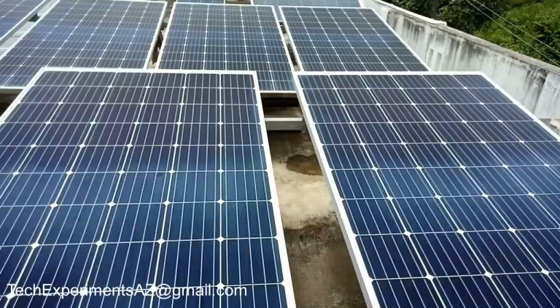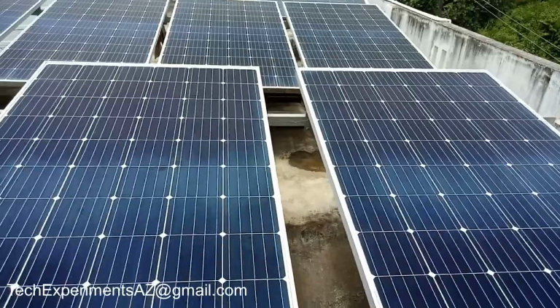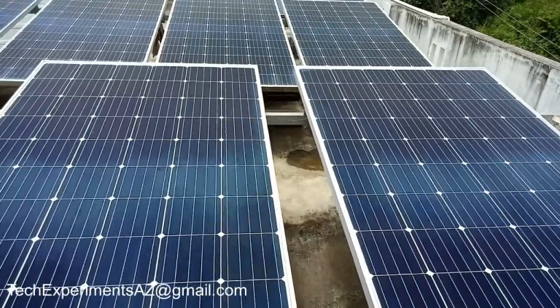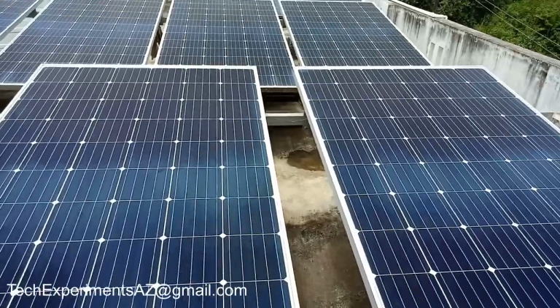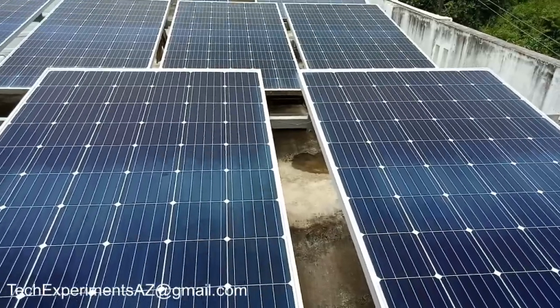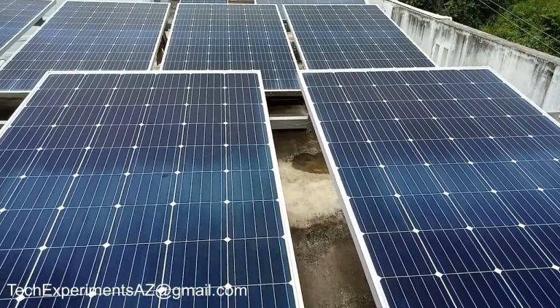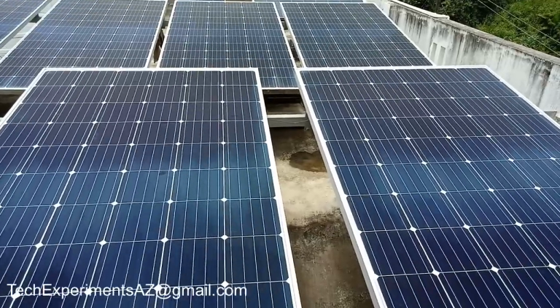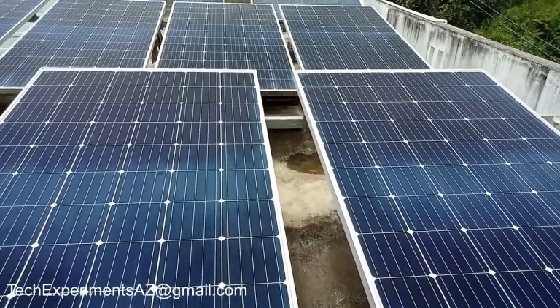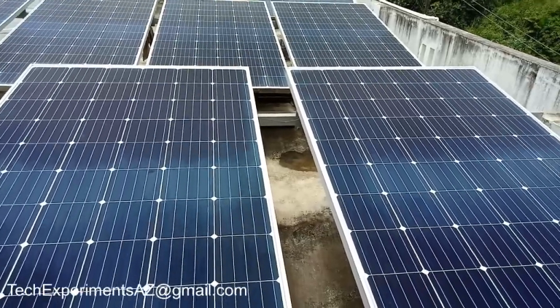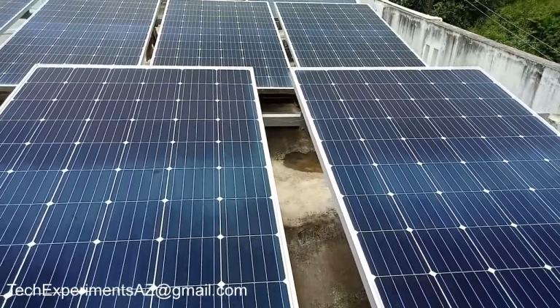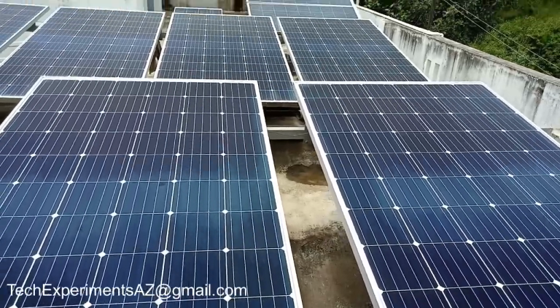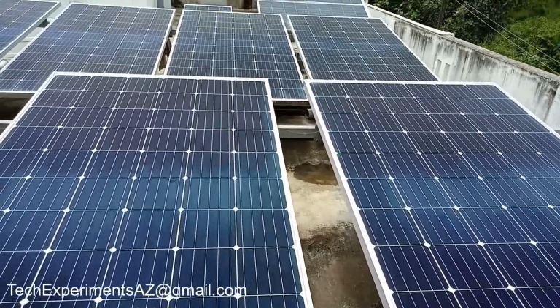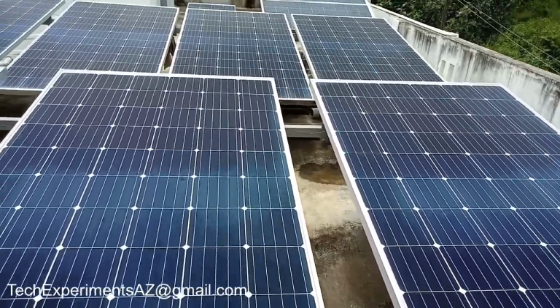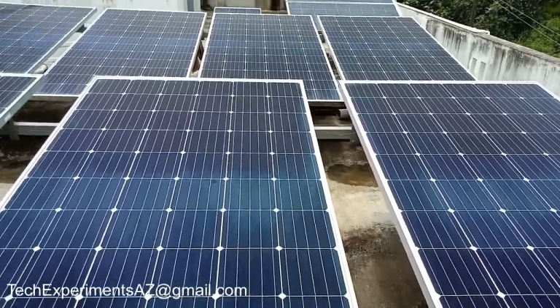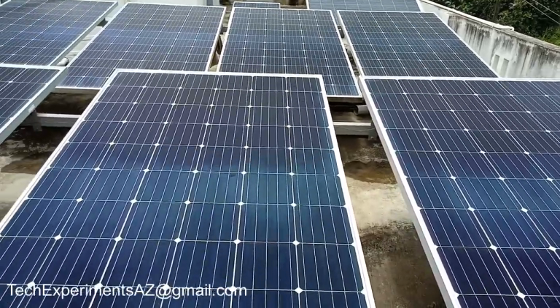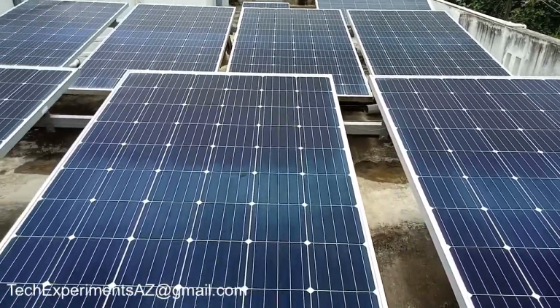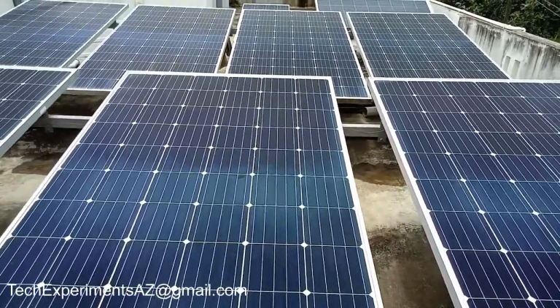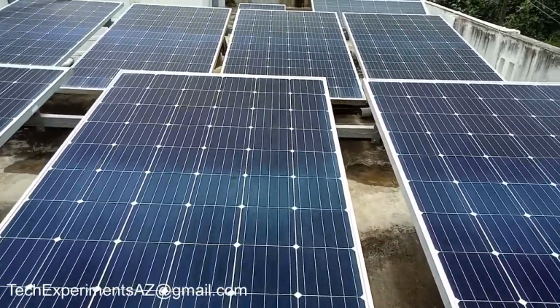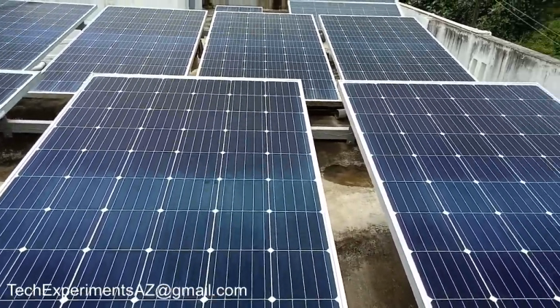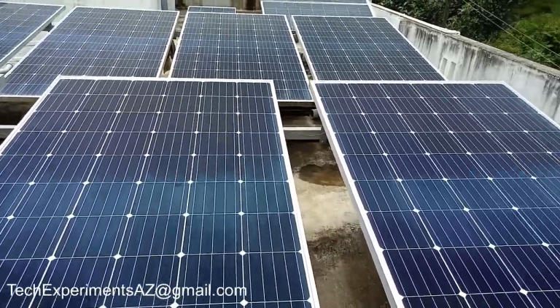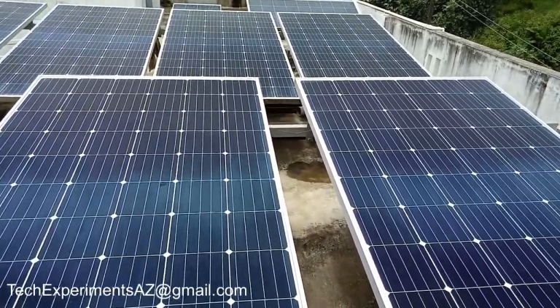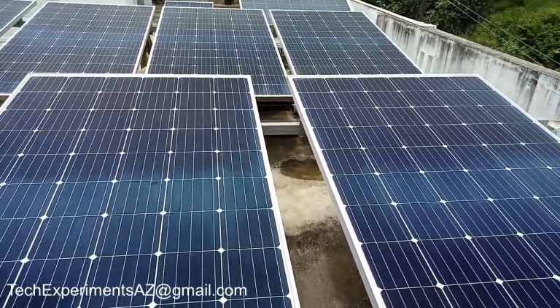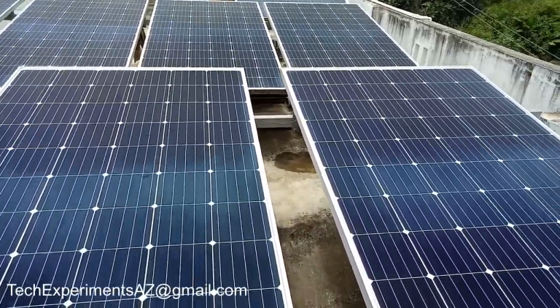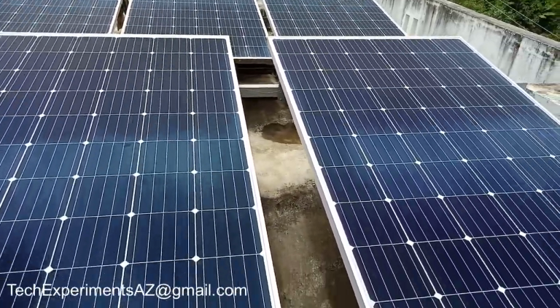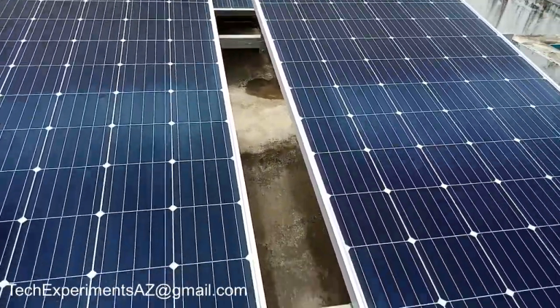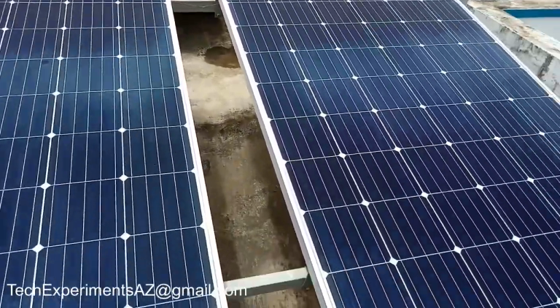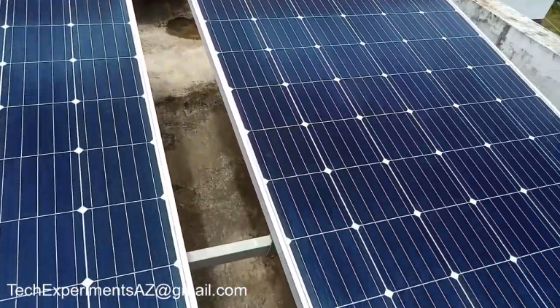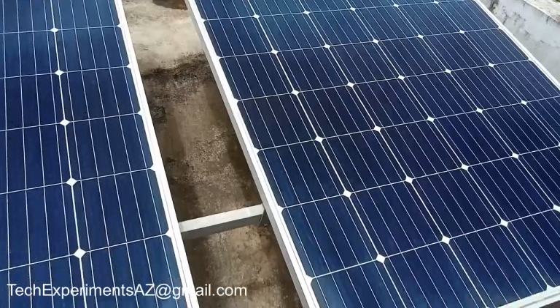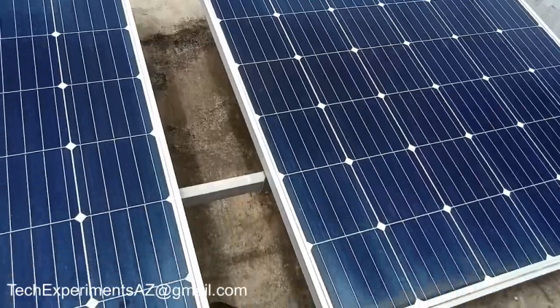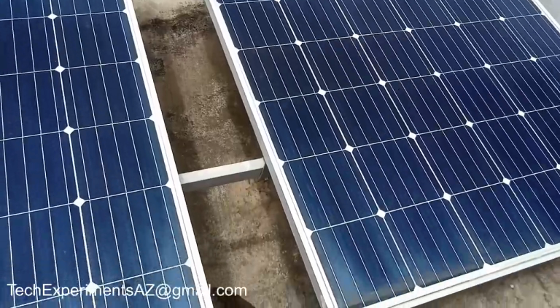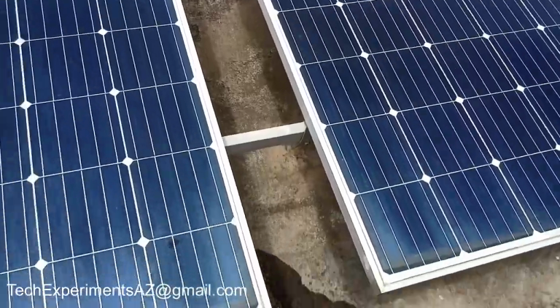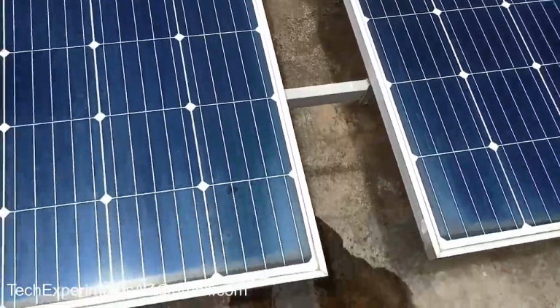Hi, welcome to this video. This is the off-grid system.